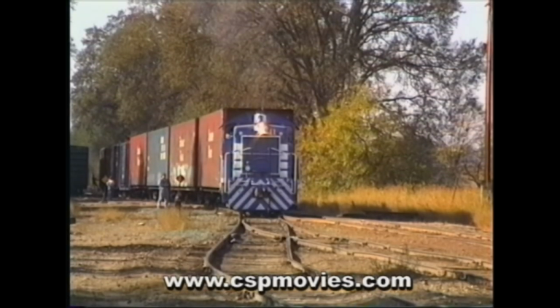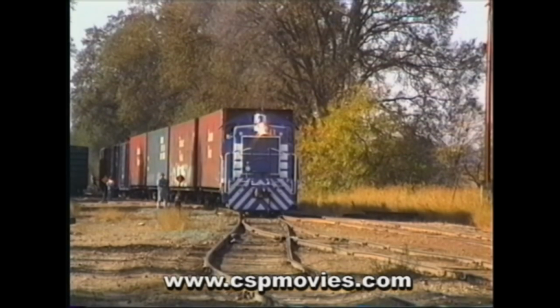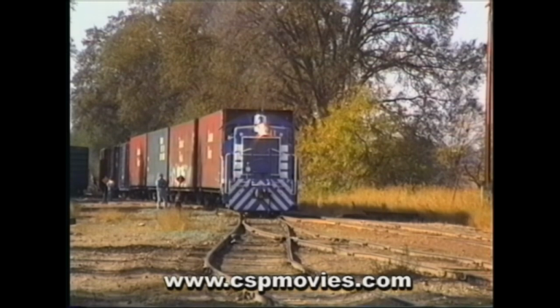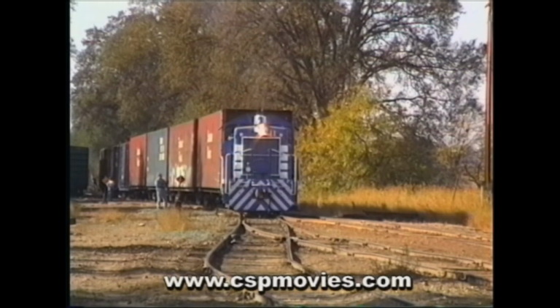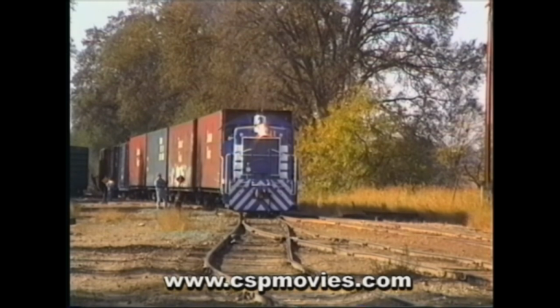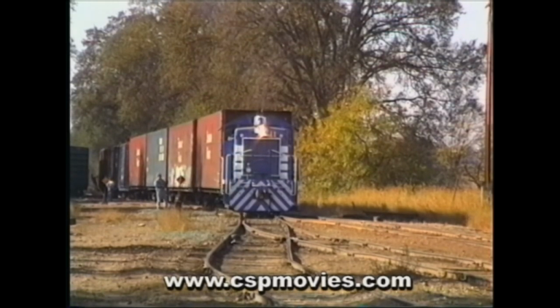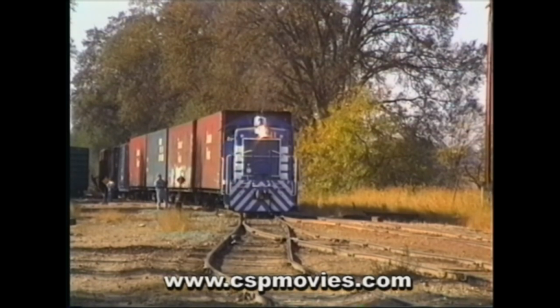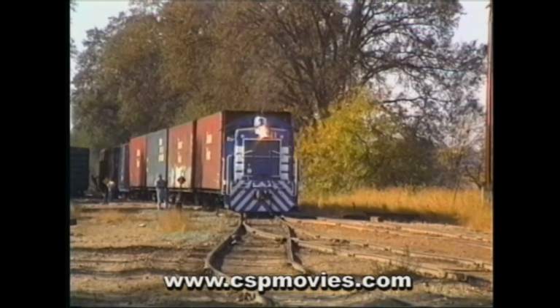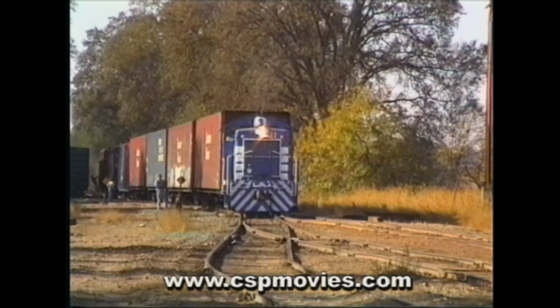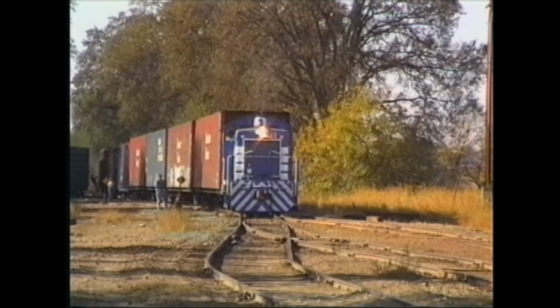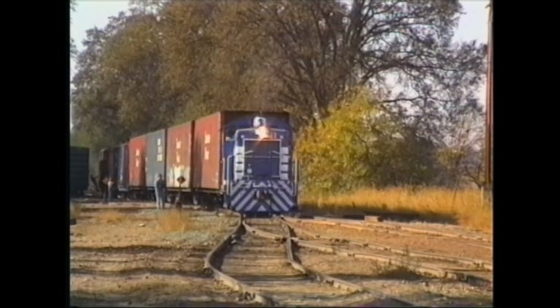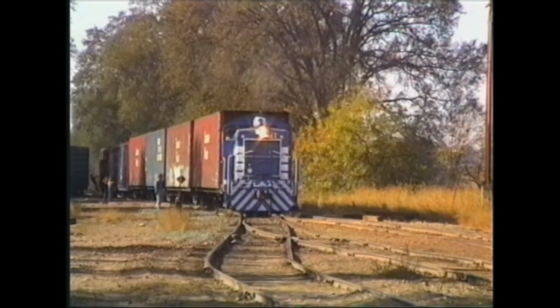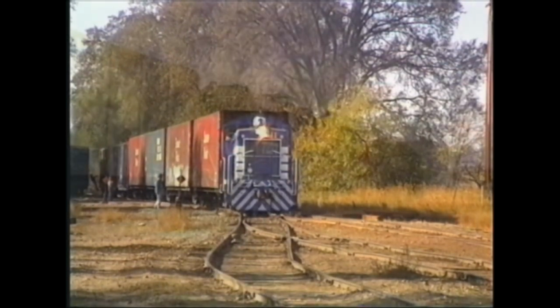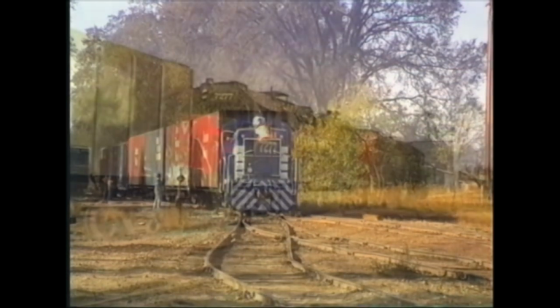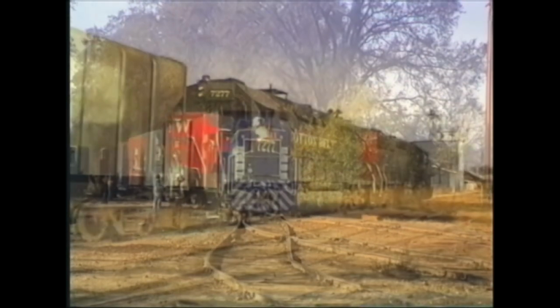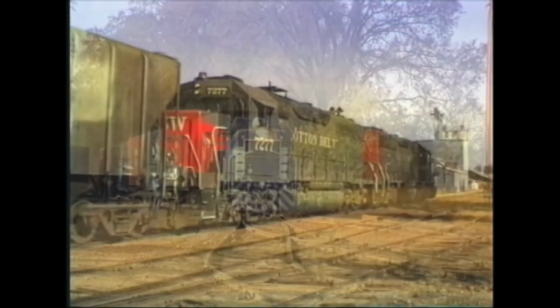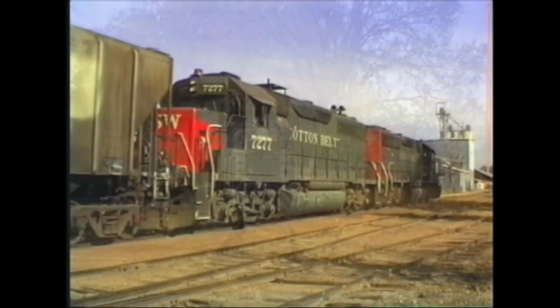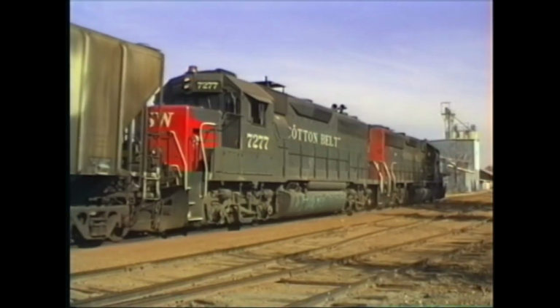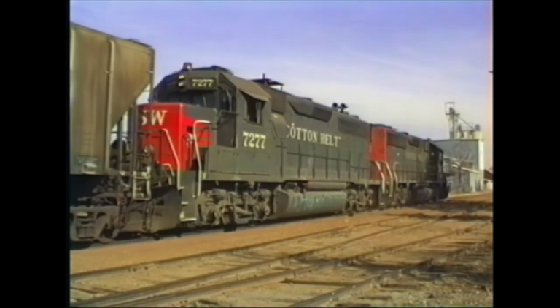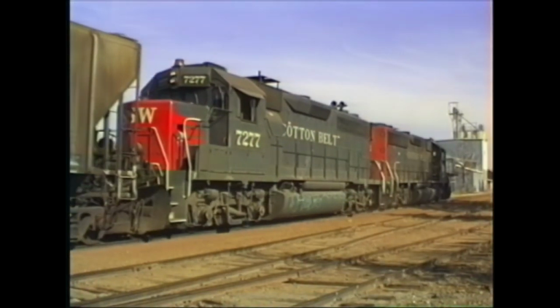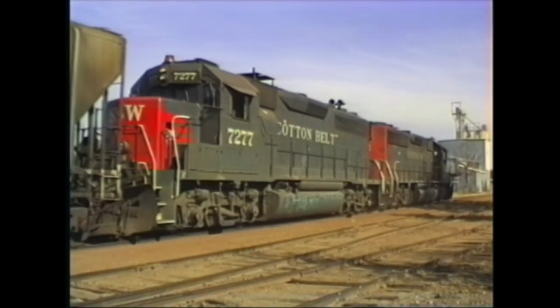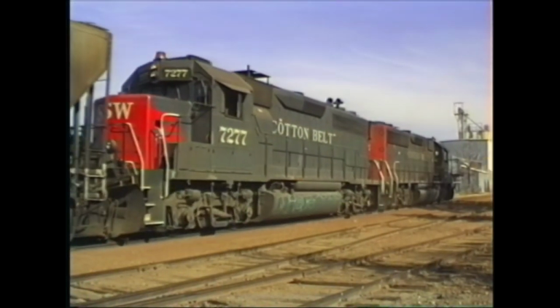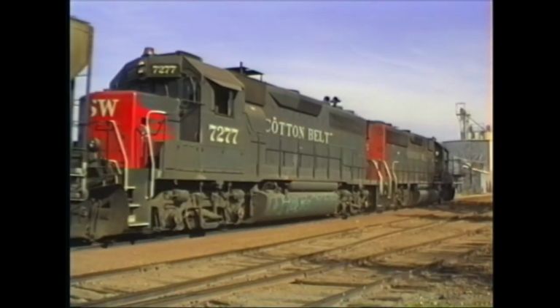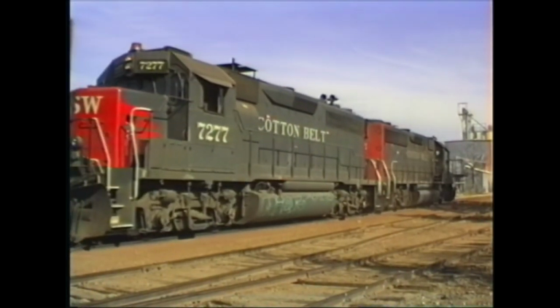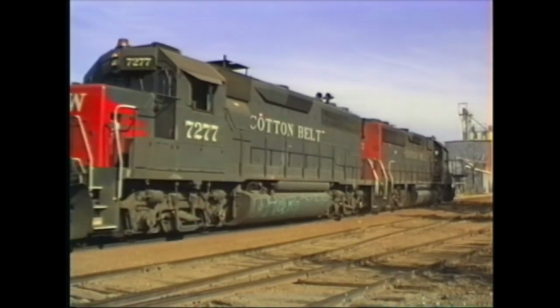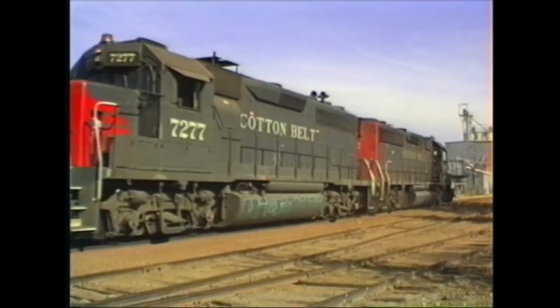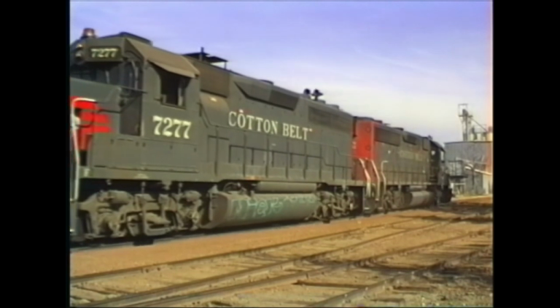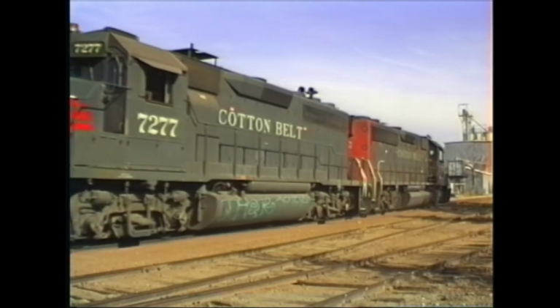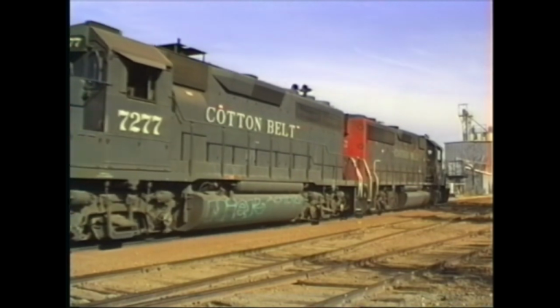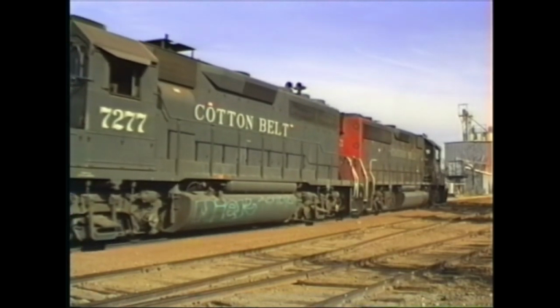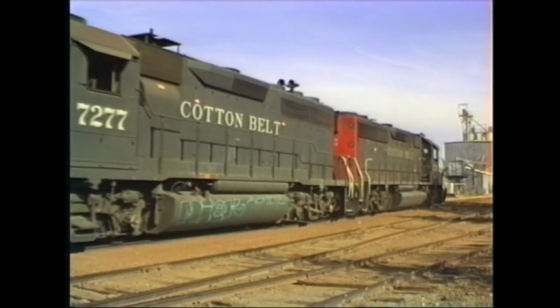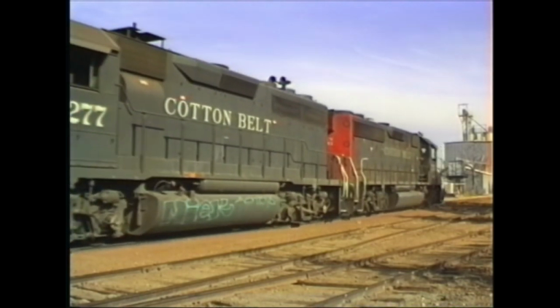The Amador's only connection to the outside world was with the Southern Pacific at a small yard in Ione, California.